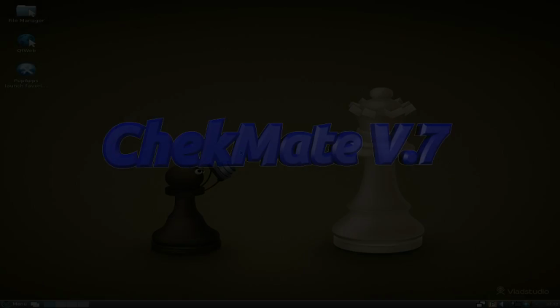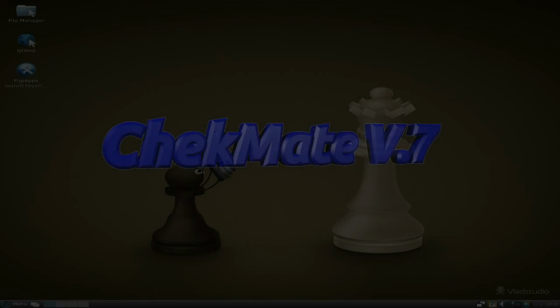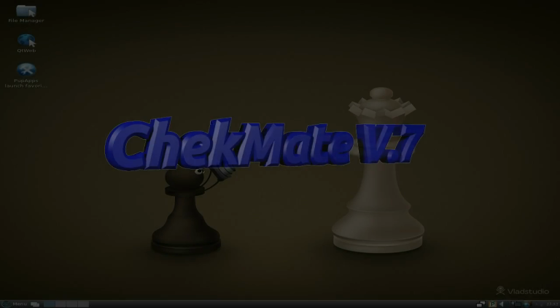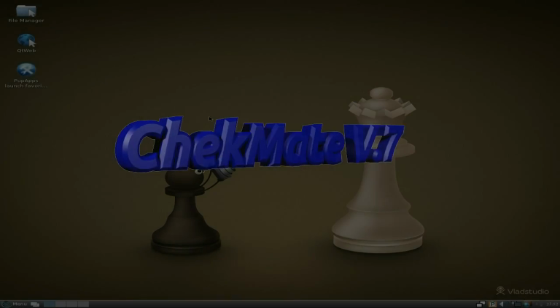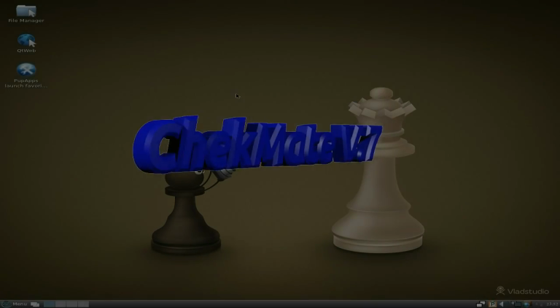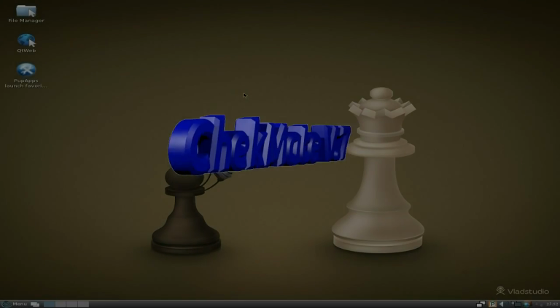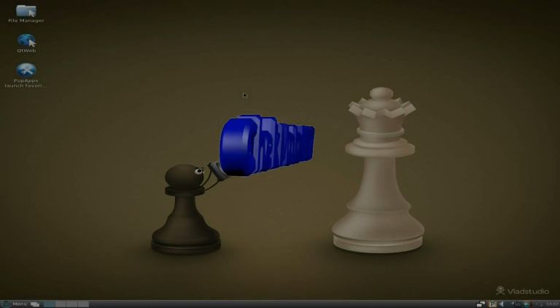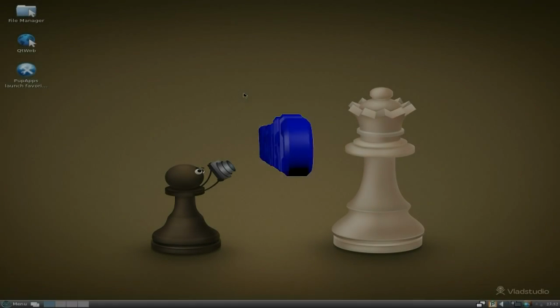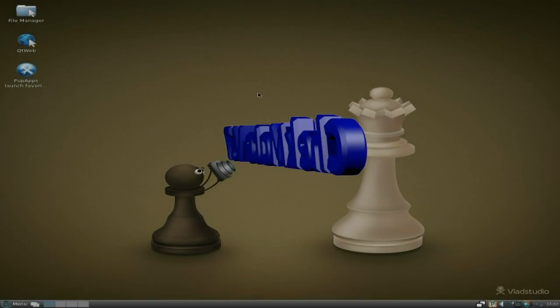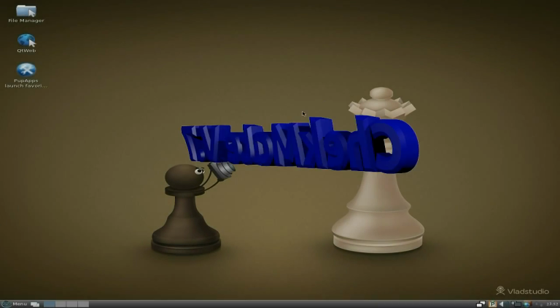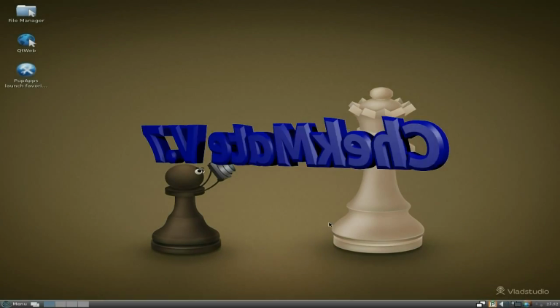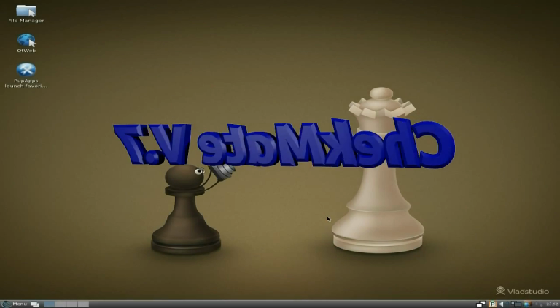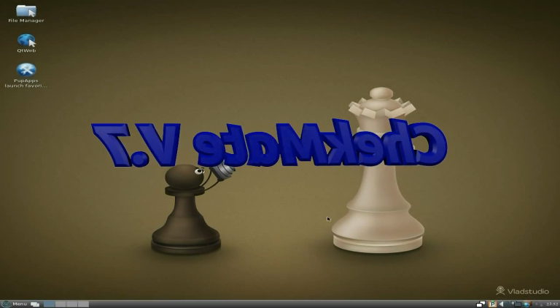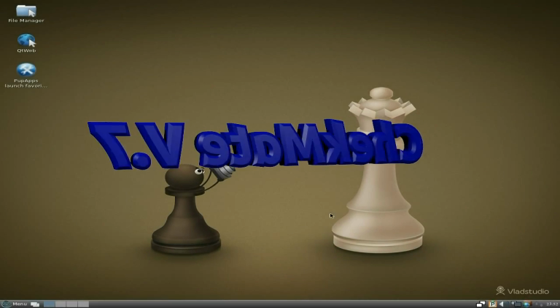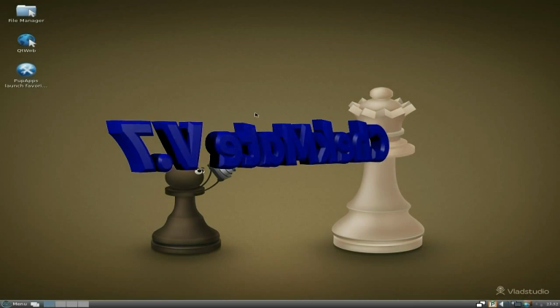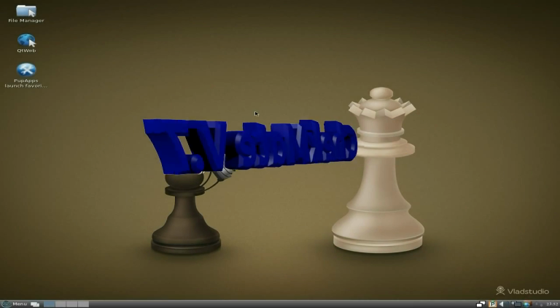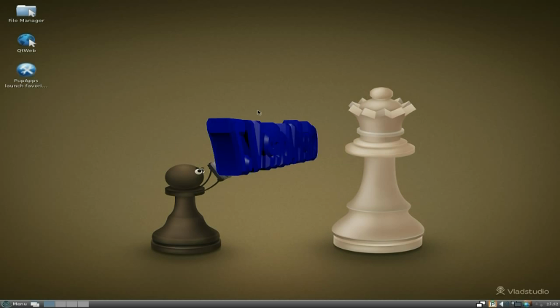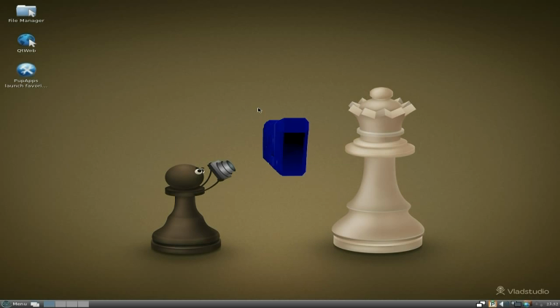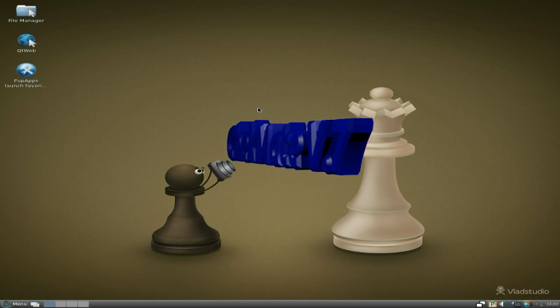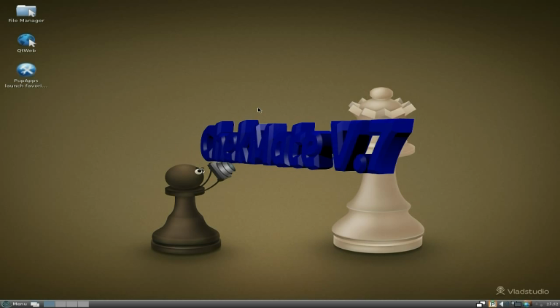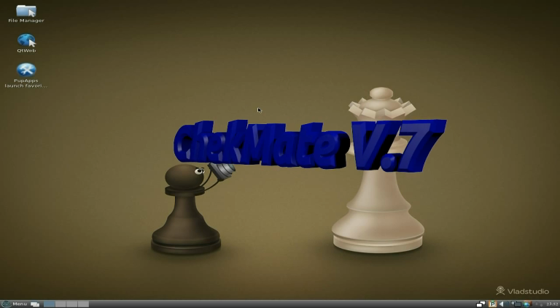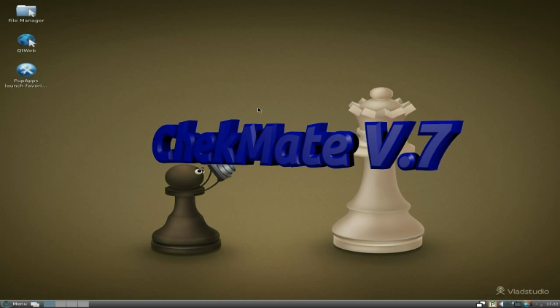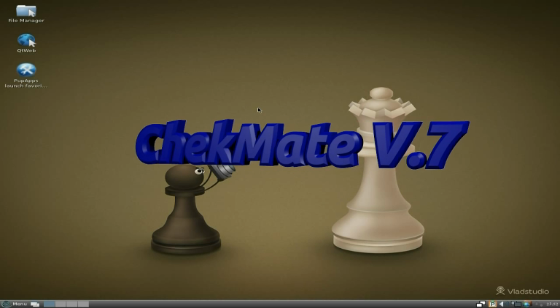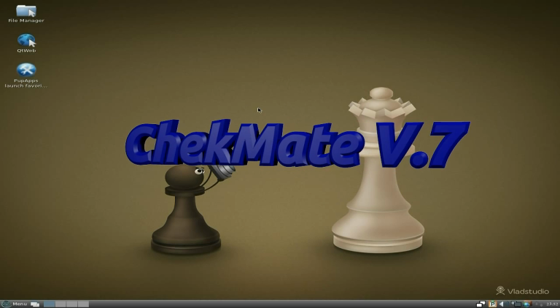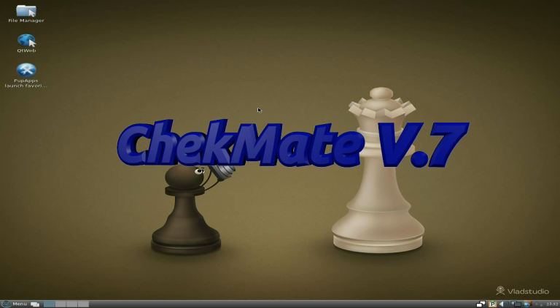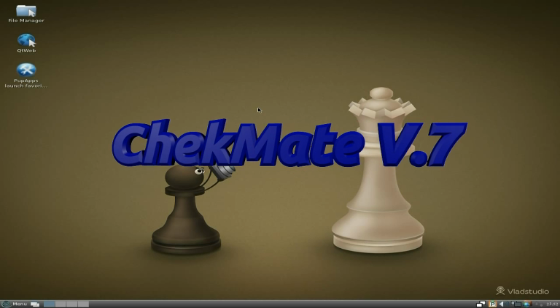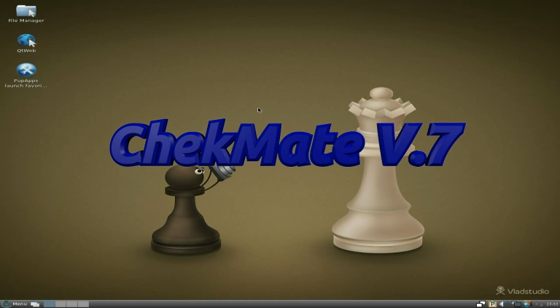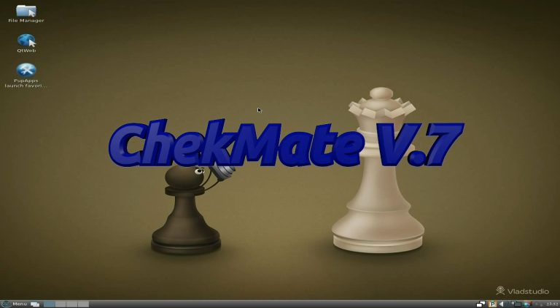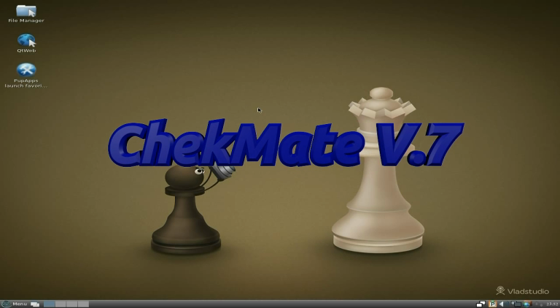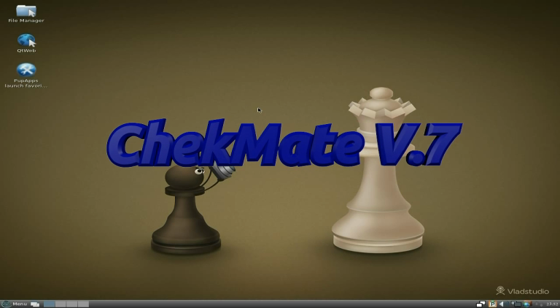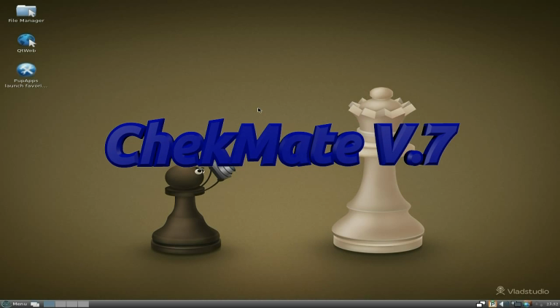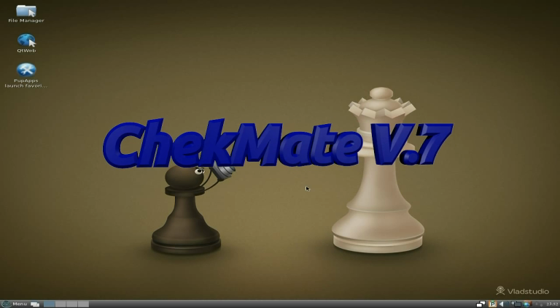Hey, it's Neil Alex, back again tonight. I've got another one for you tonight. This is called Checkmate. Yes, Checkmate.